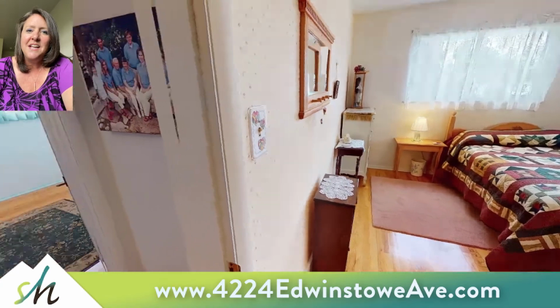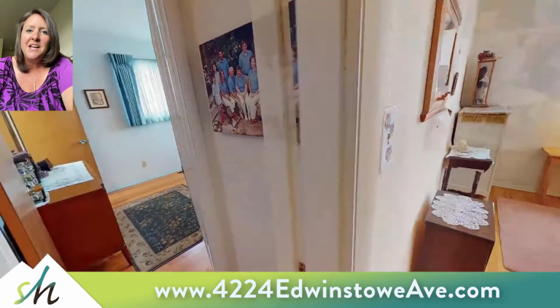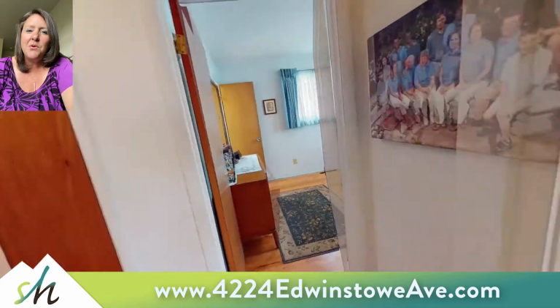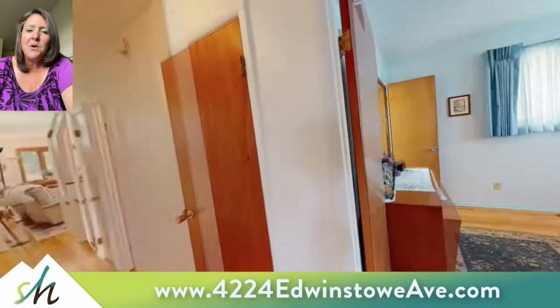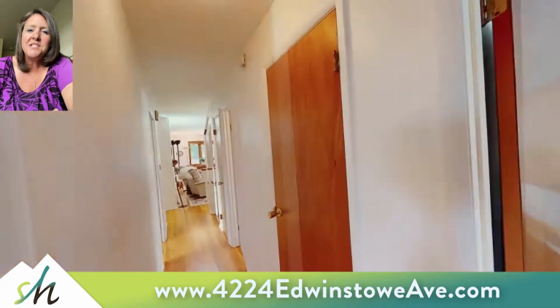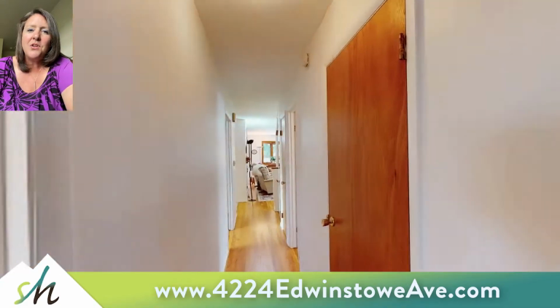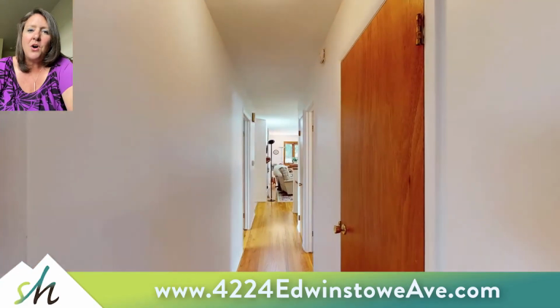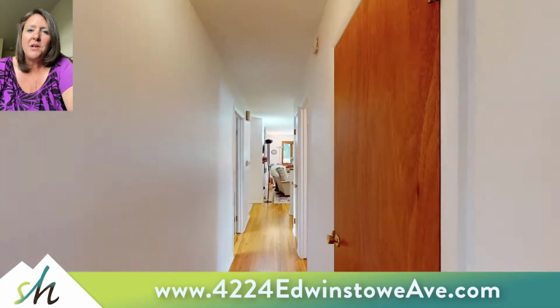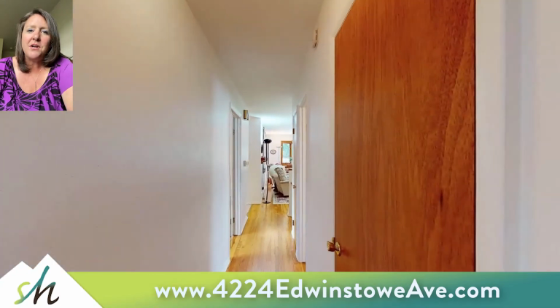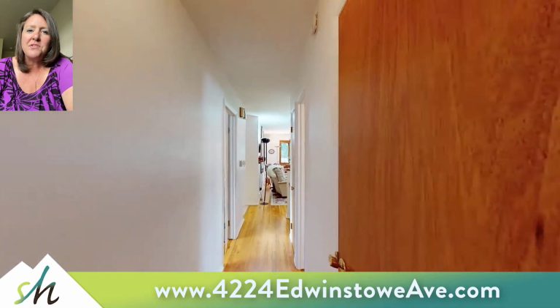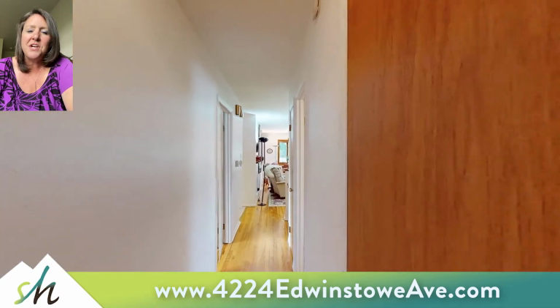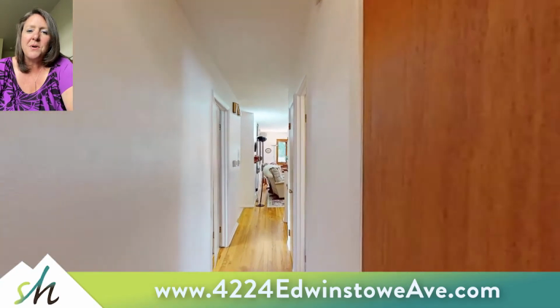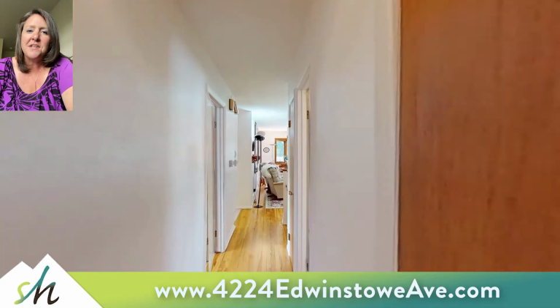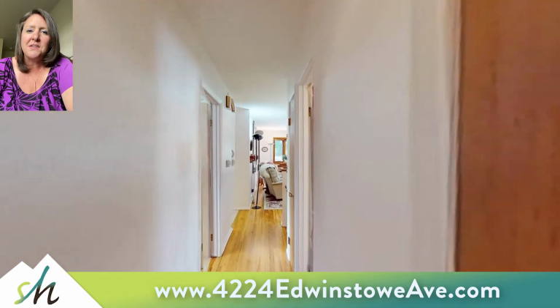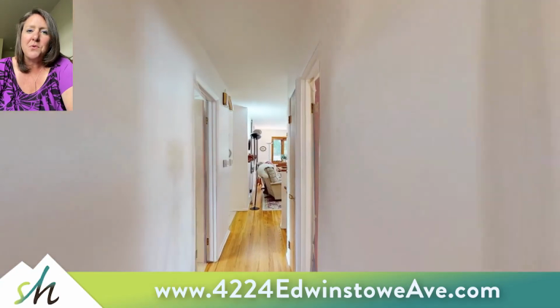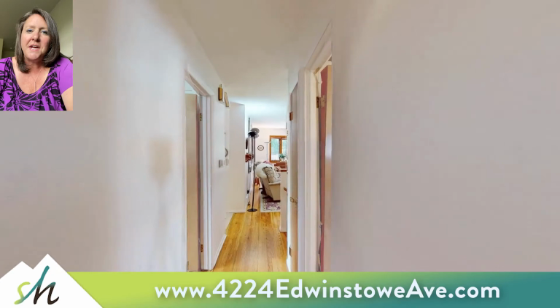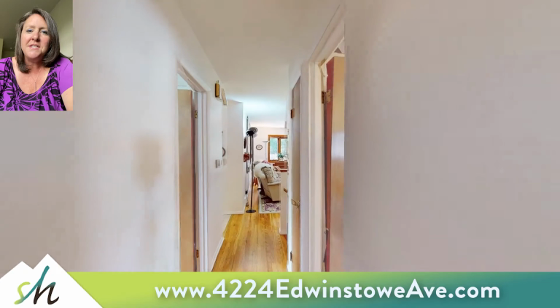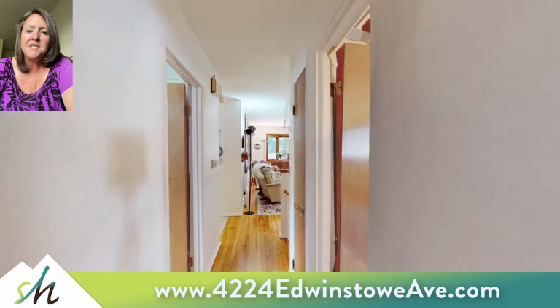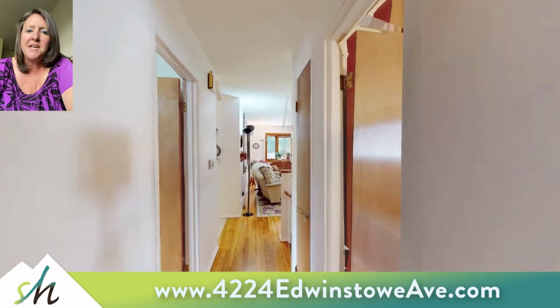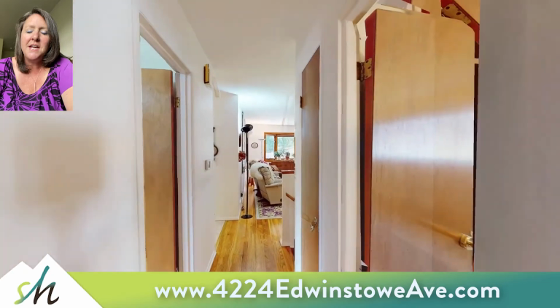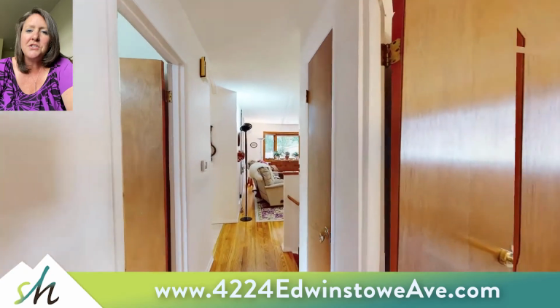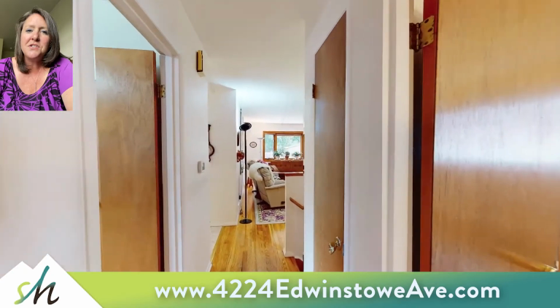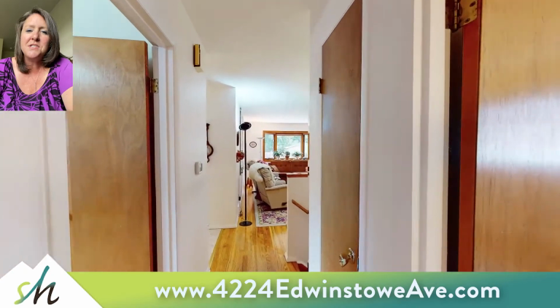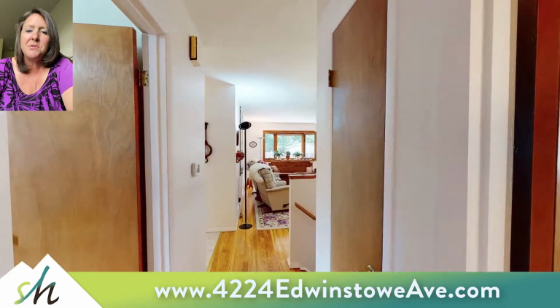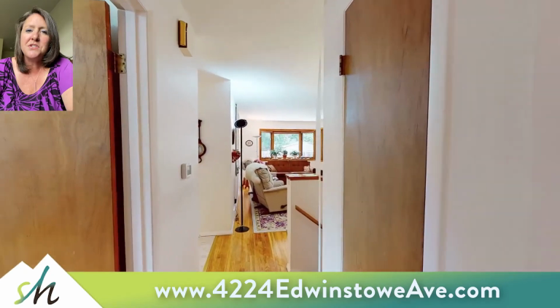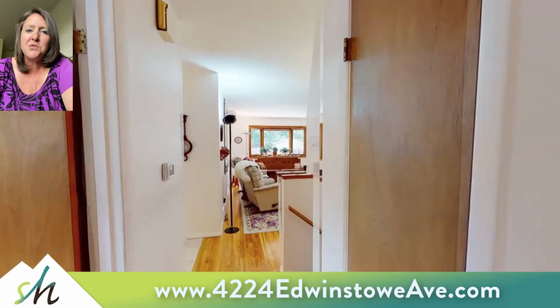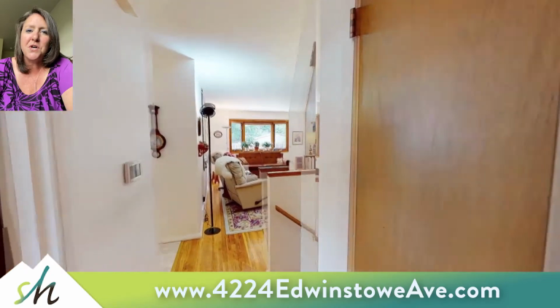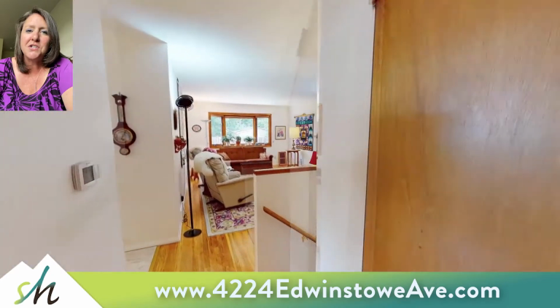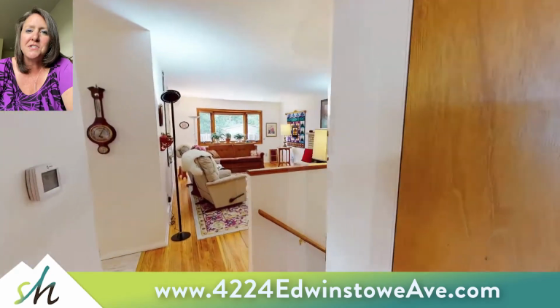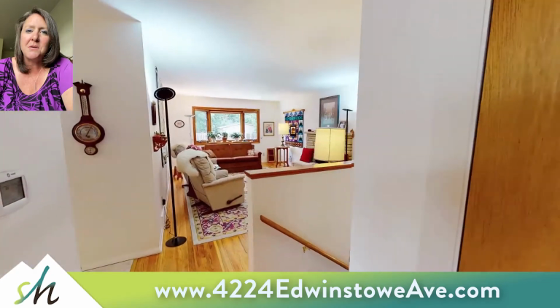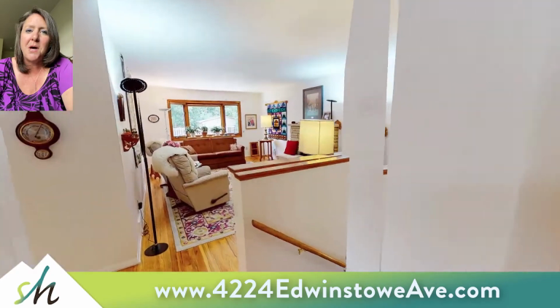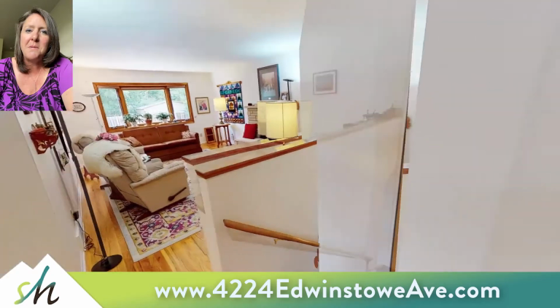We'll go on down the hallway here. The stairway is on the right and it actually splits two directions at the bottom.